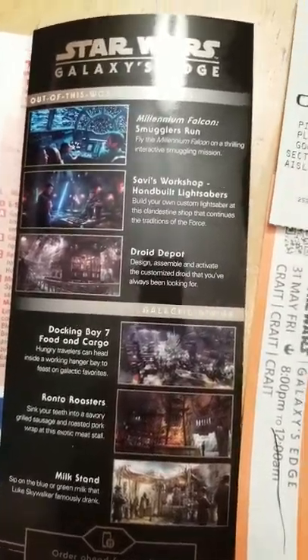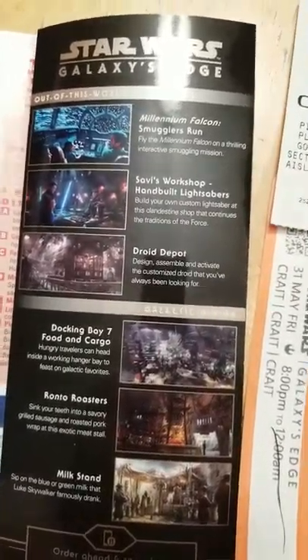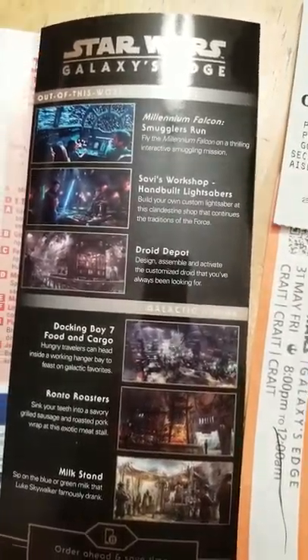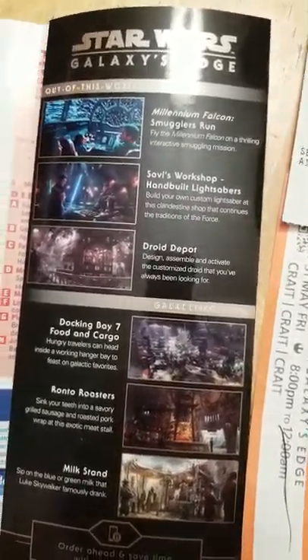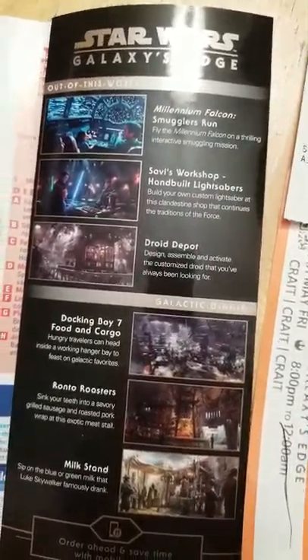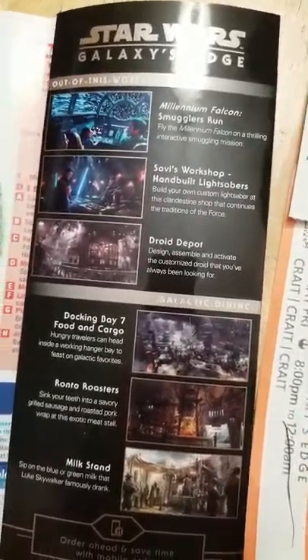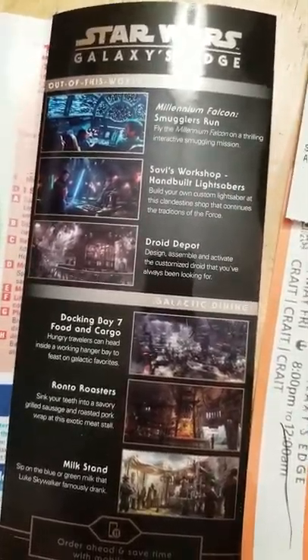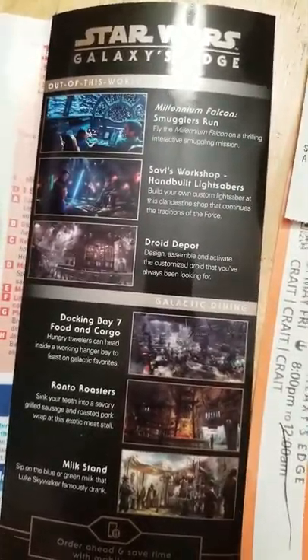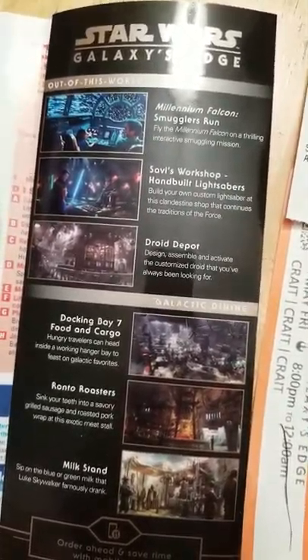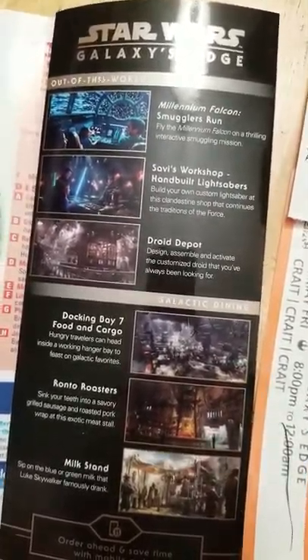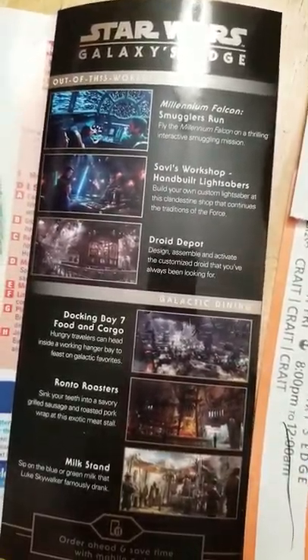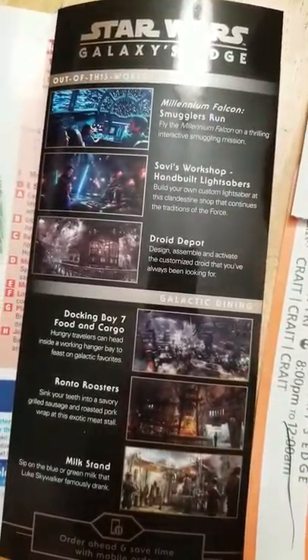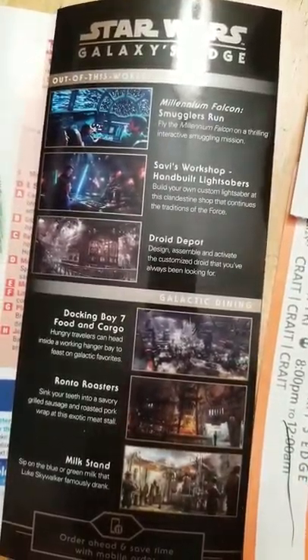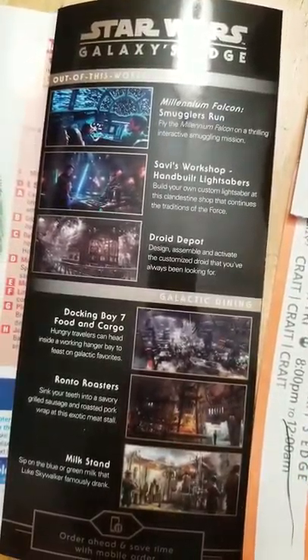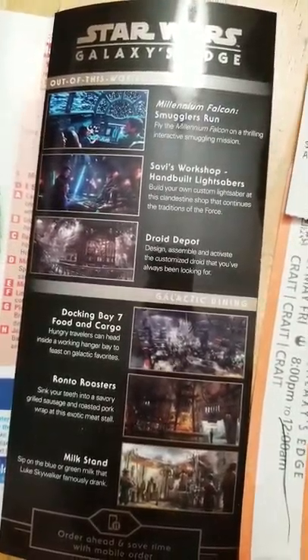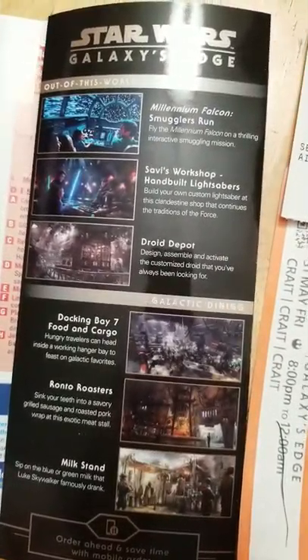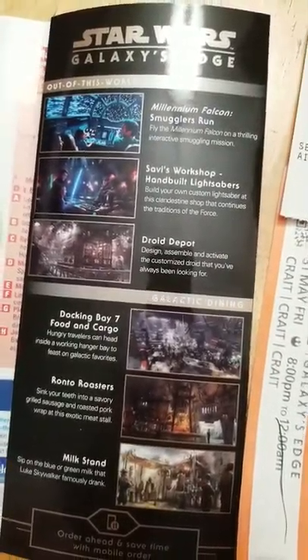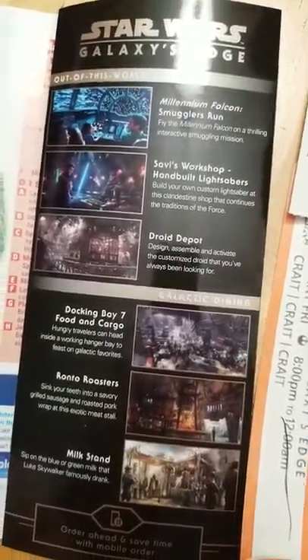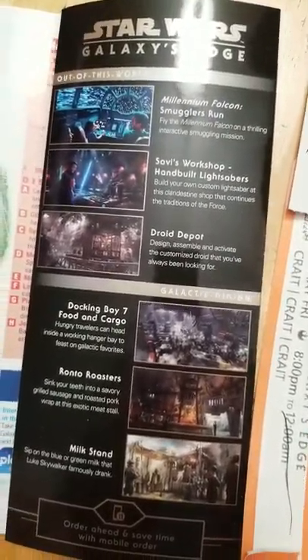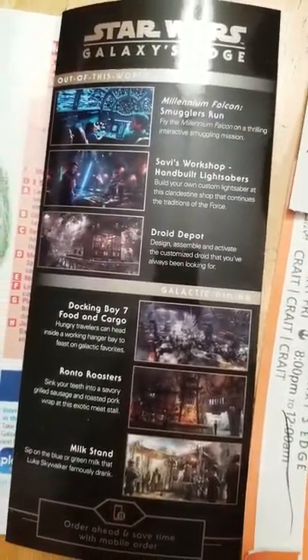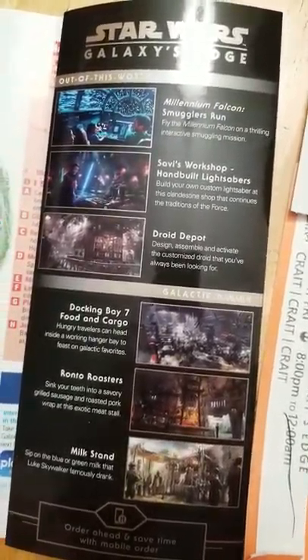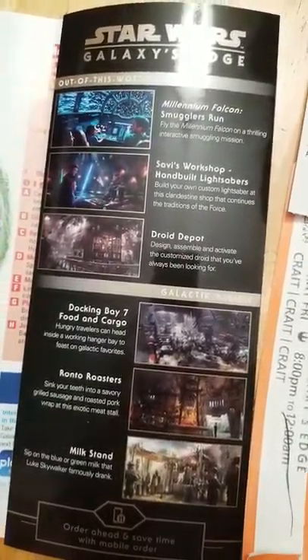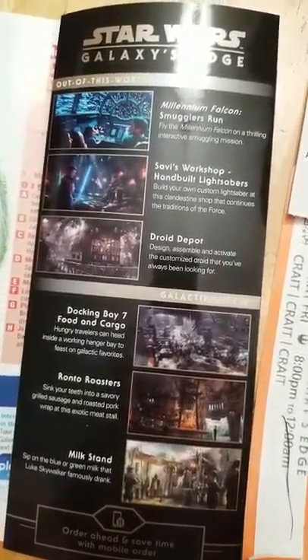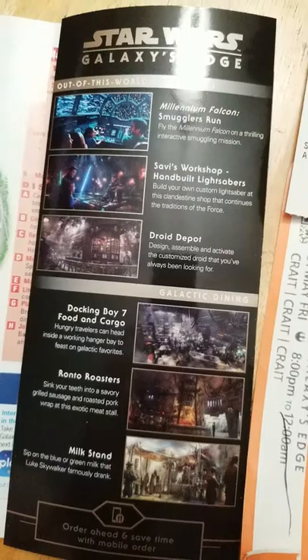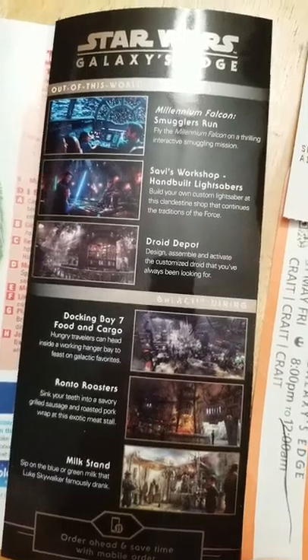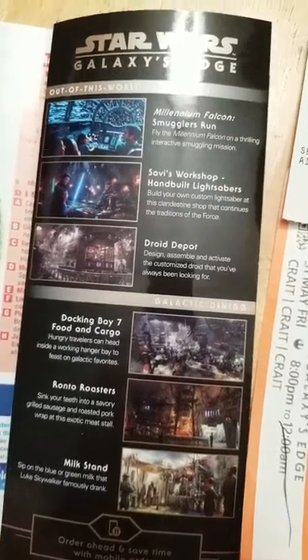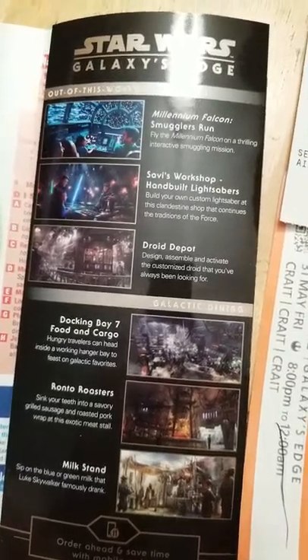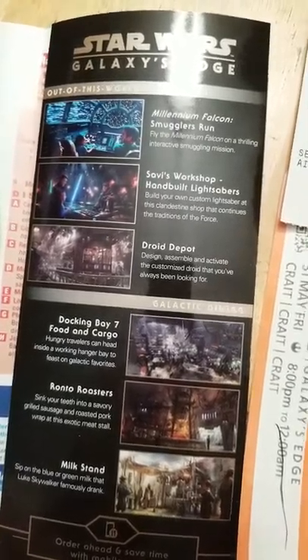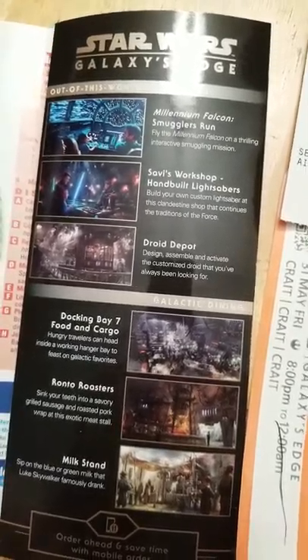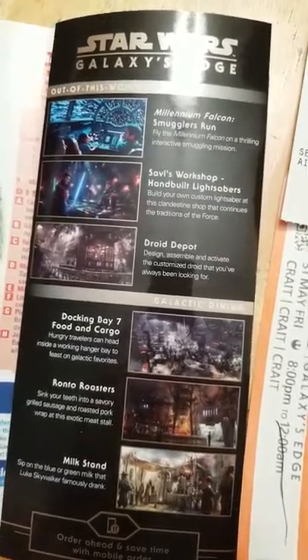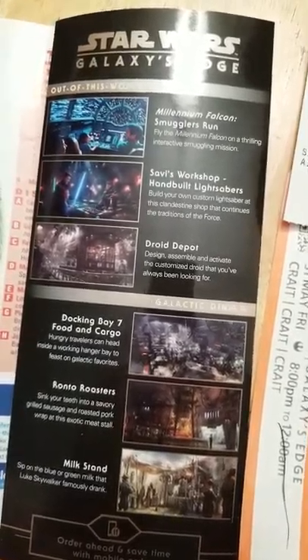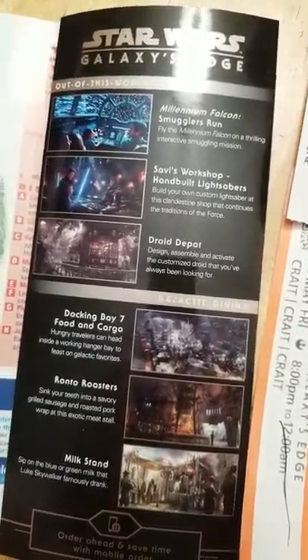Millennium Falcon Smugglers Run only looks at your credentials upon entry to the ride — there's only one check of credentials. Because of that, everything else is going to be a lot easier to accomplish. You can do multiple things, and if you've got multiple people, you can do all kinds of stuff at the same time. I recommend you get all your shopping and dining out of the way before you do Smugglers Run.